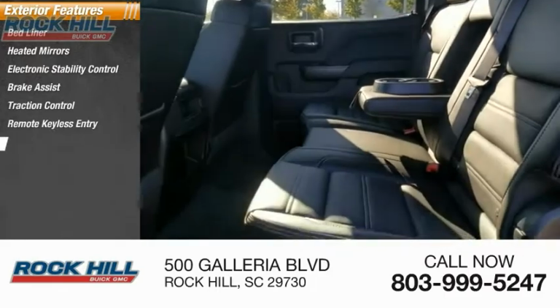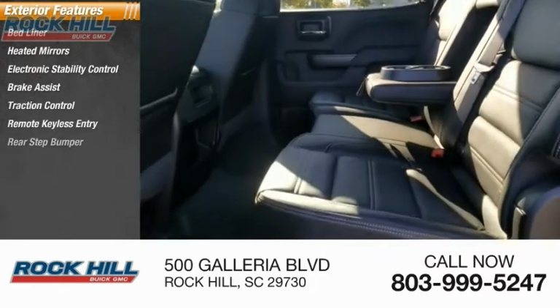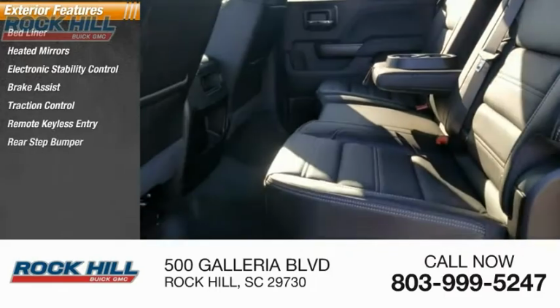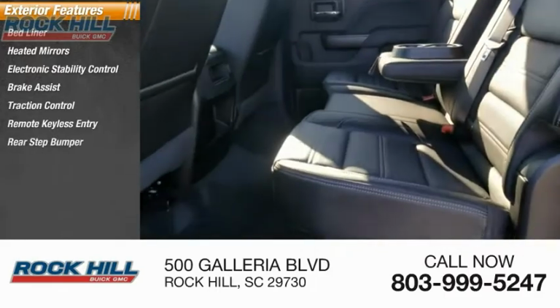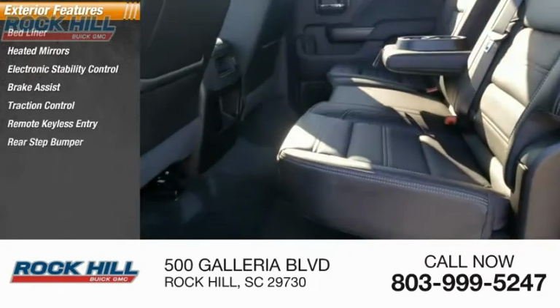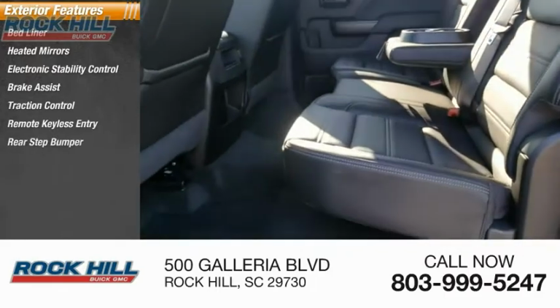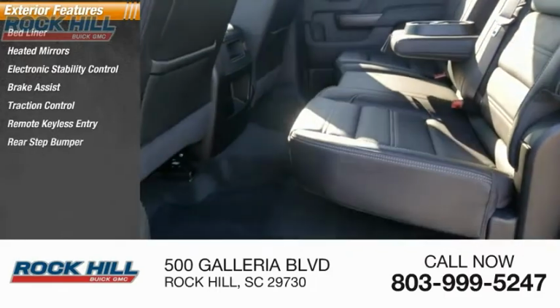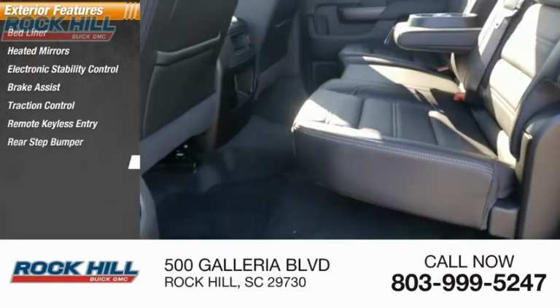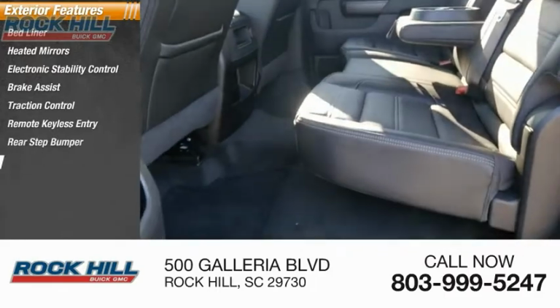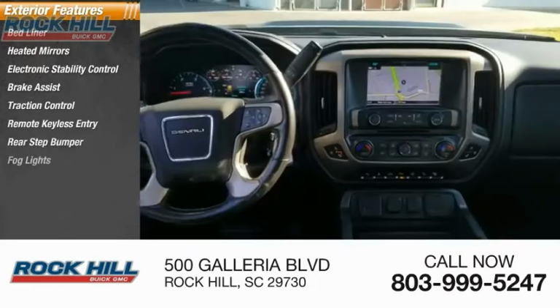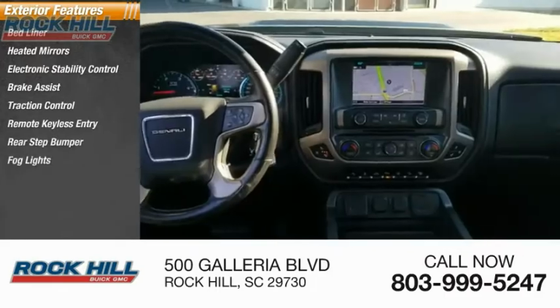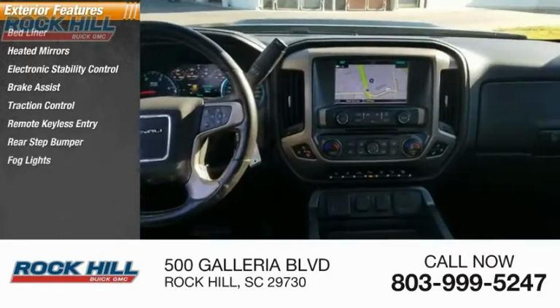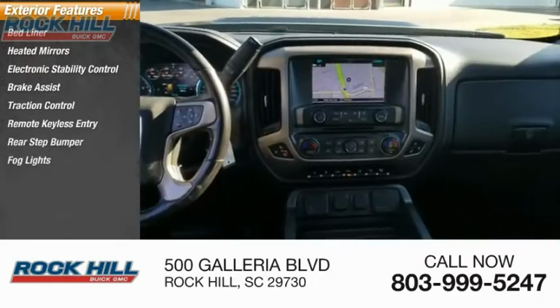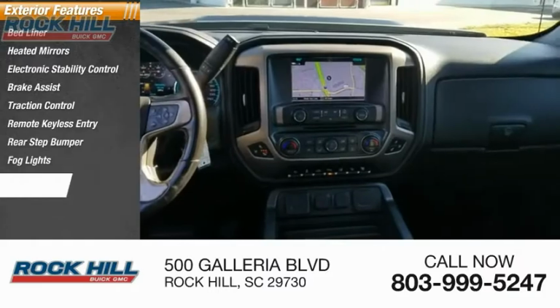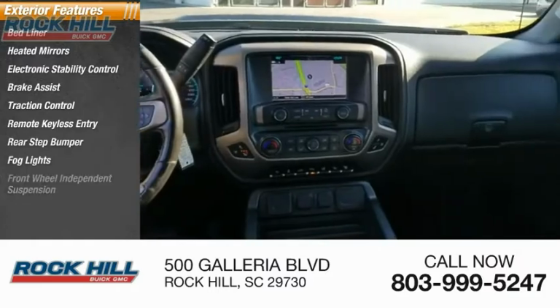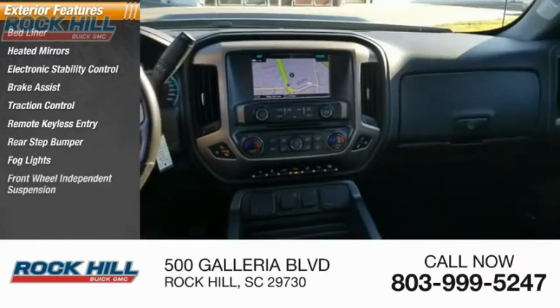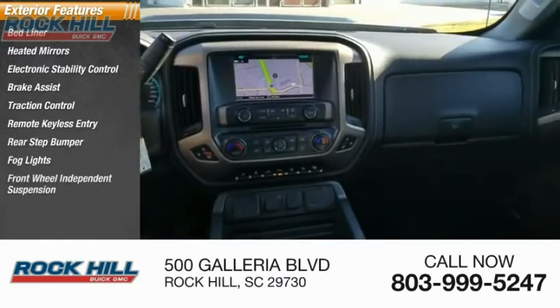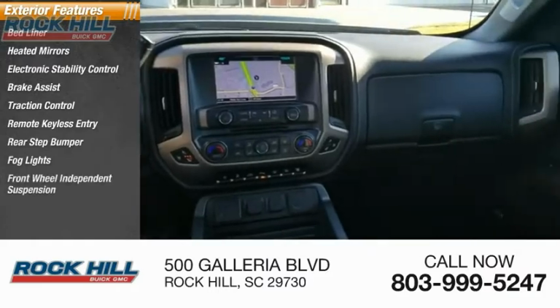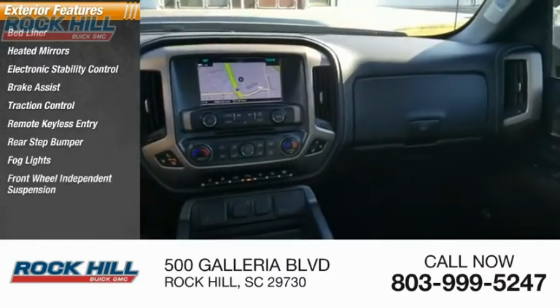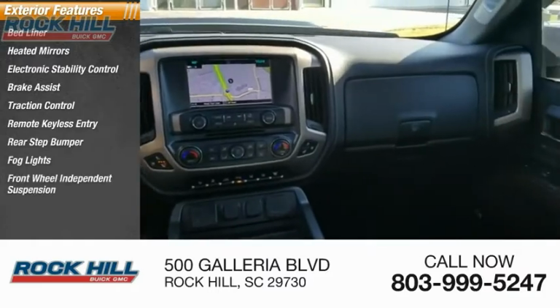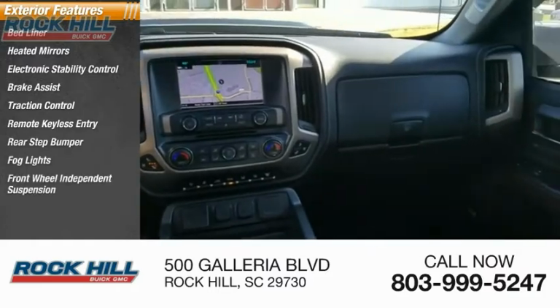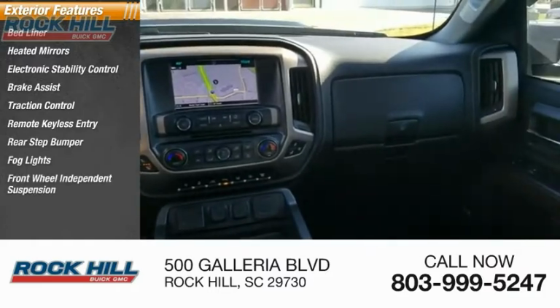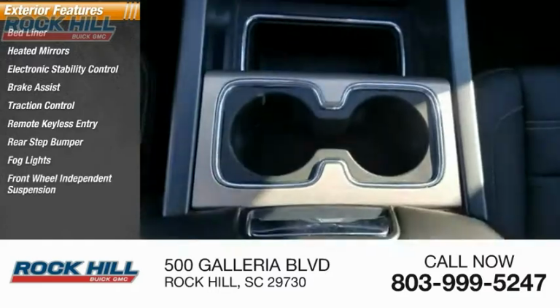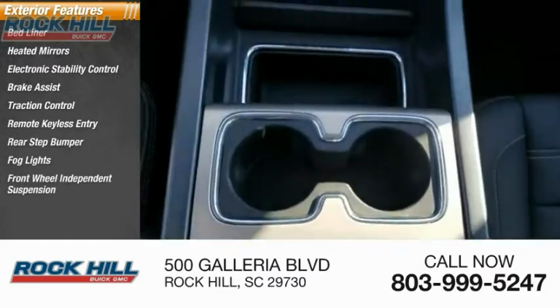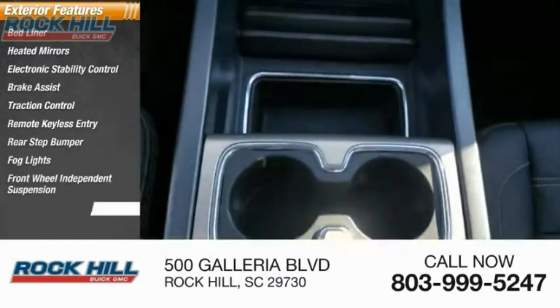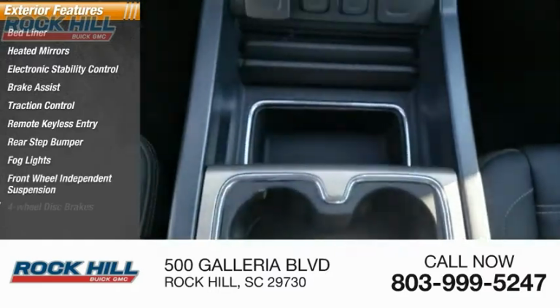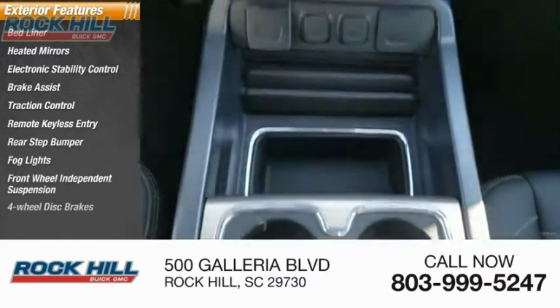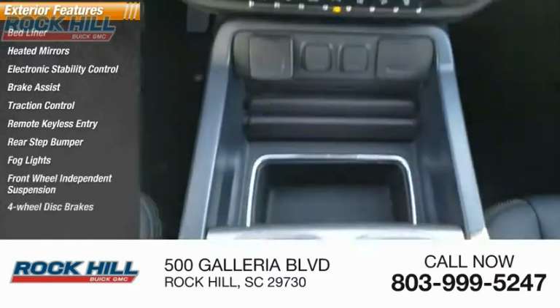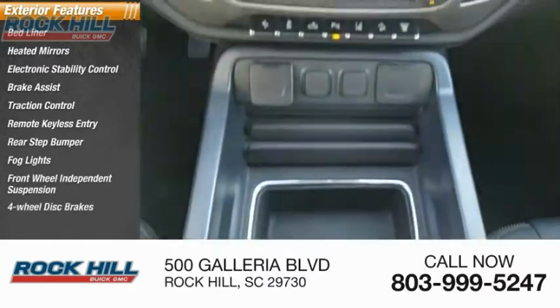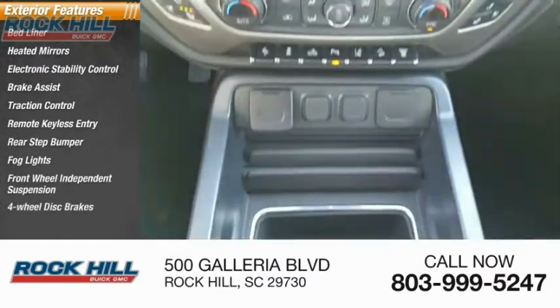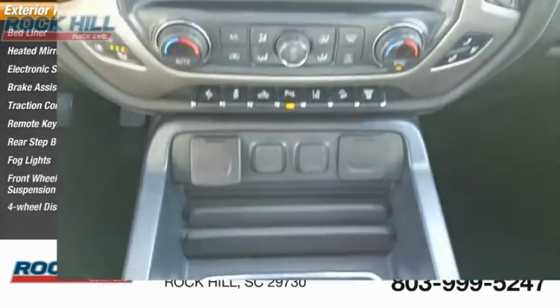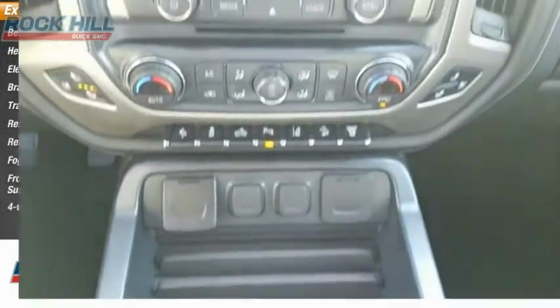Rear step bumper, fog lights, front wheel independent suspension, 4-wheel disc brakes.